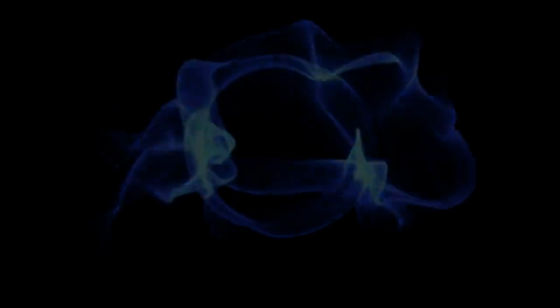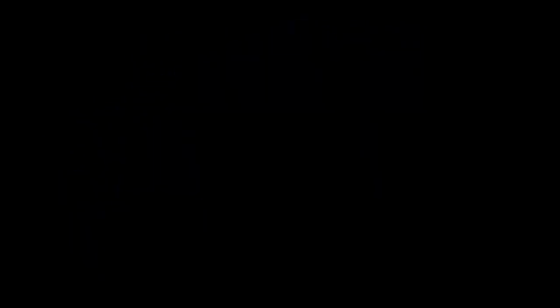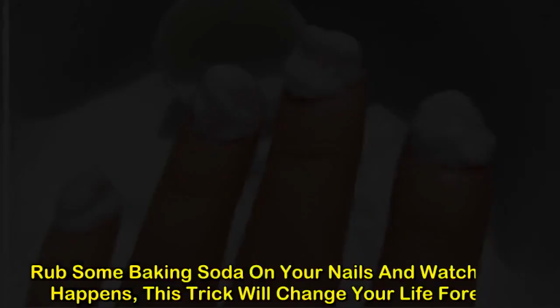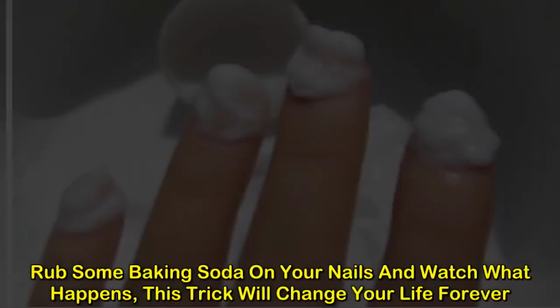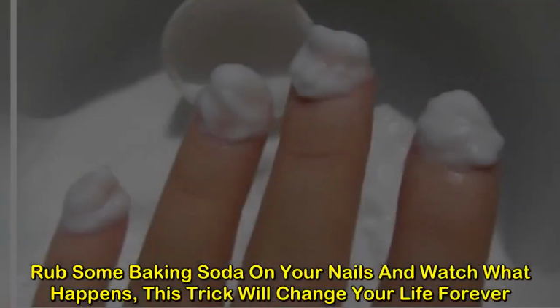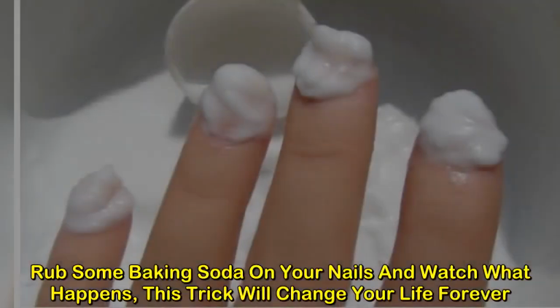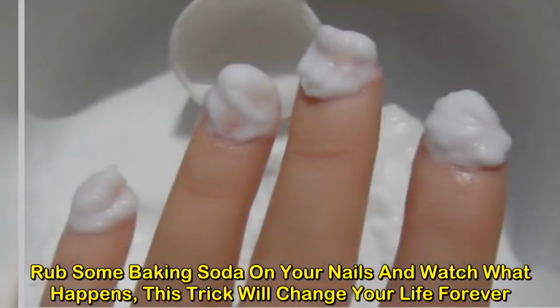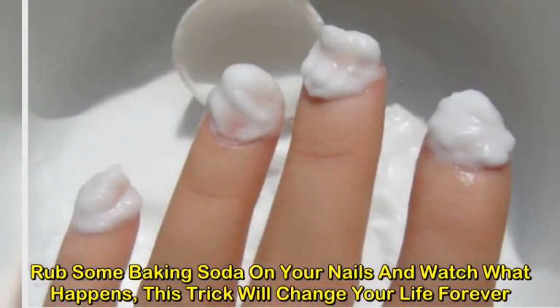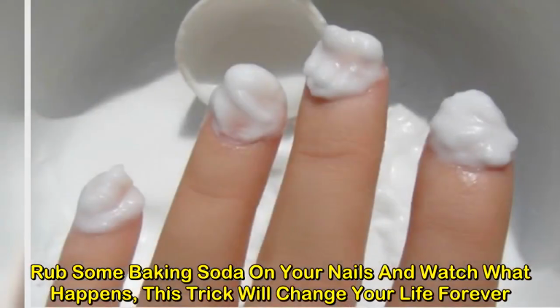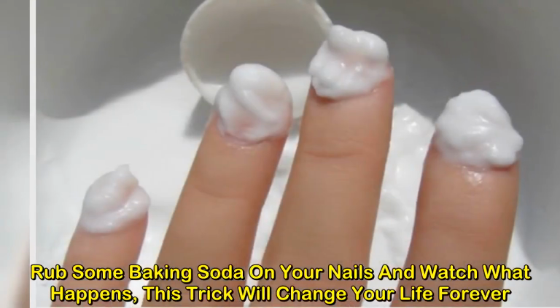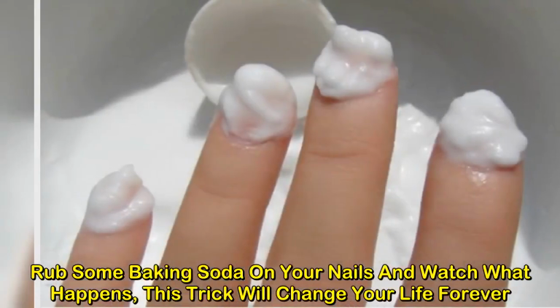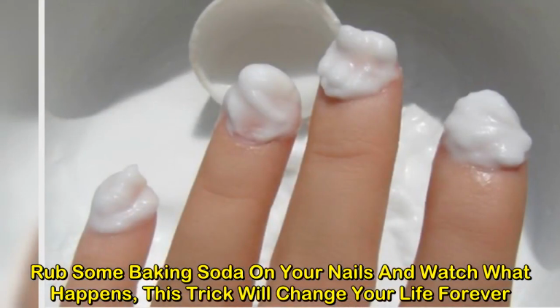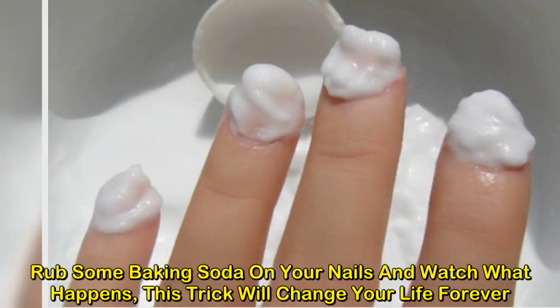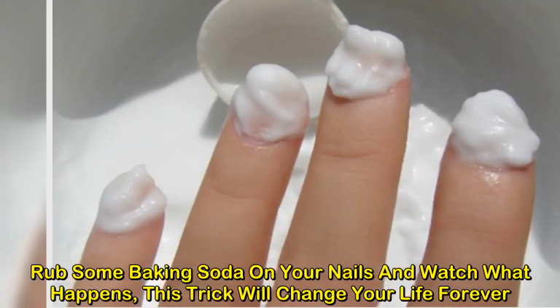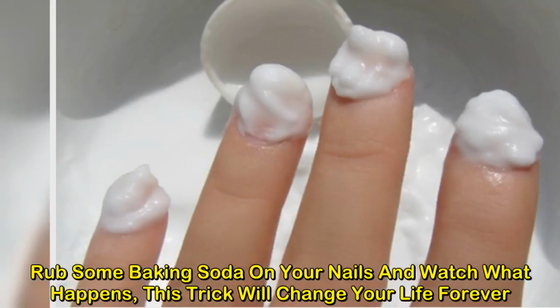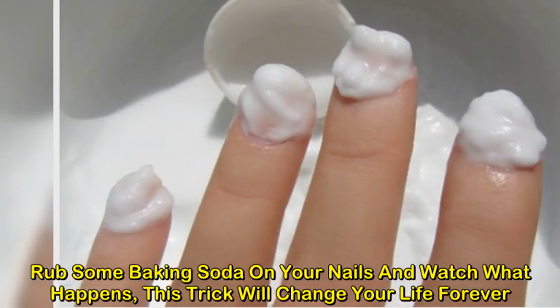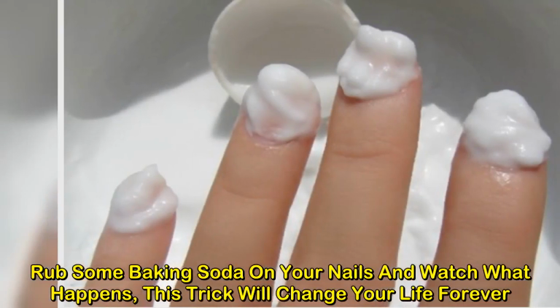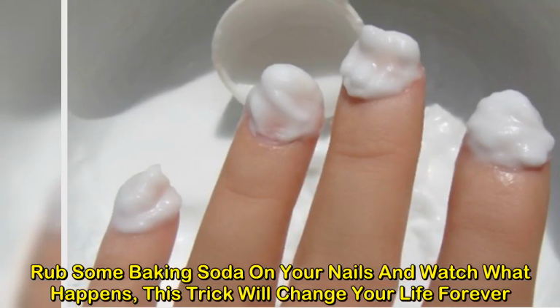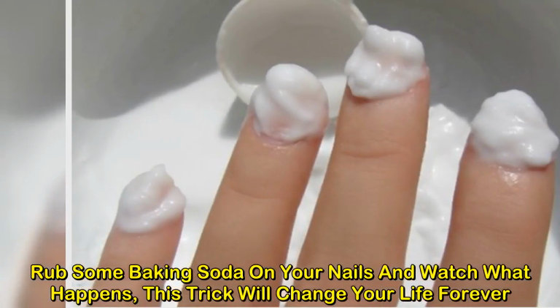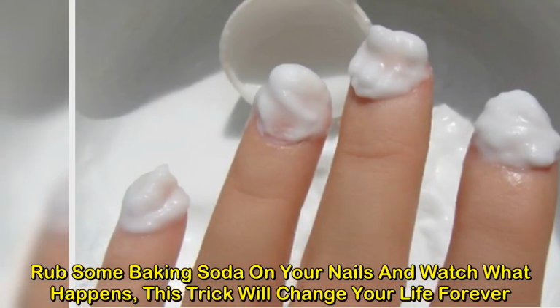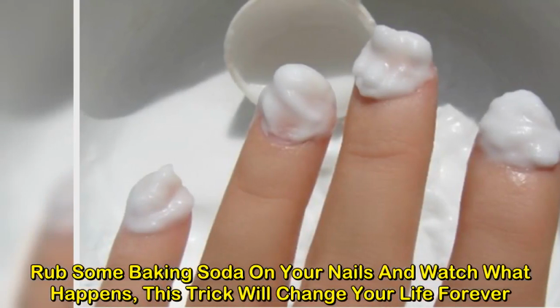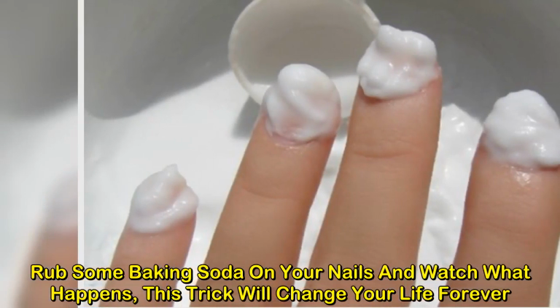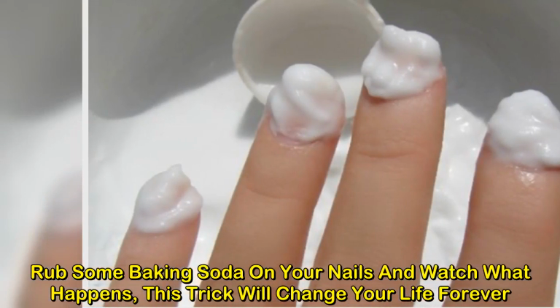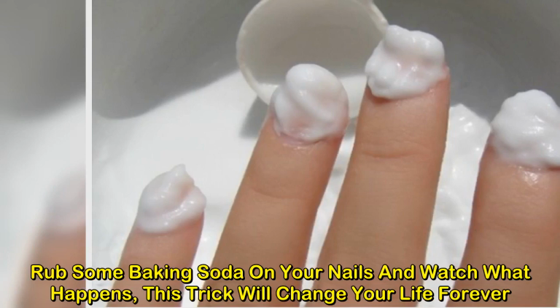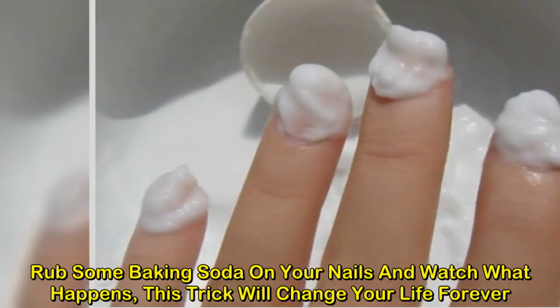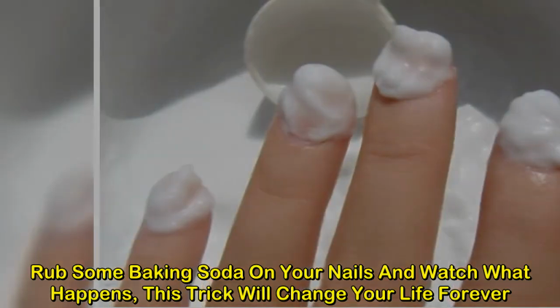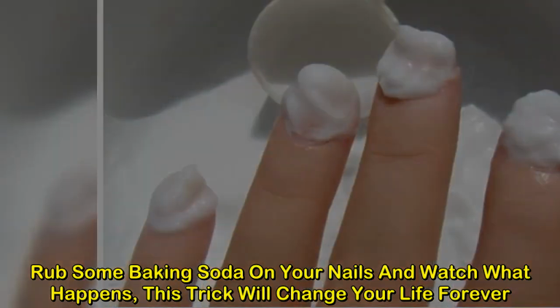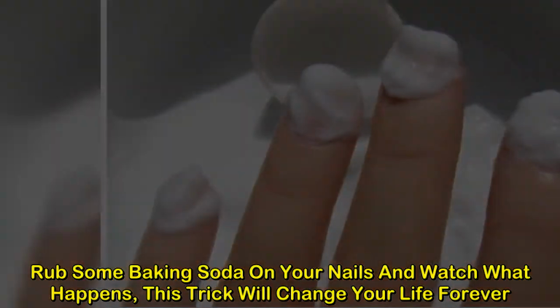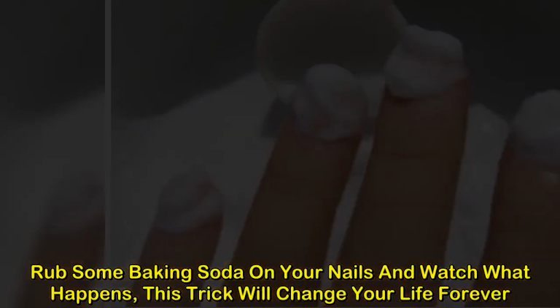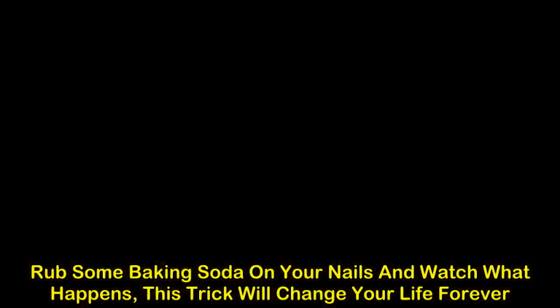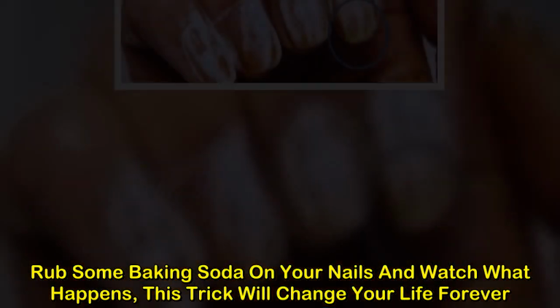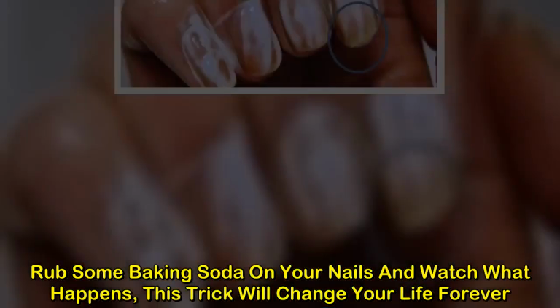Rub some baking soda on your nails and watch what happens — this trick will change your life forever.